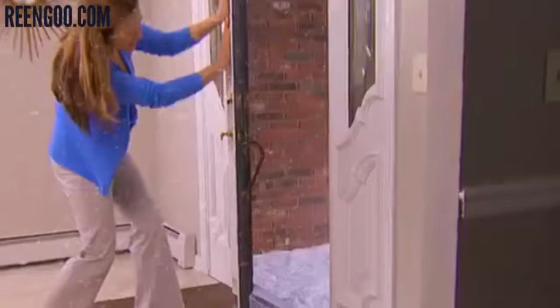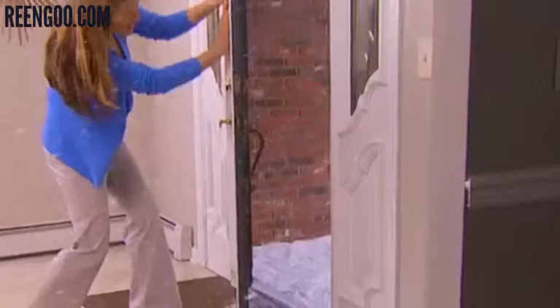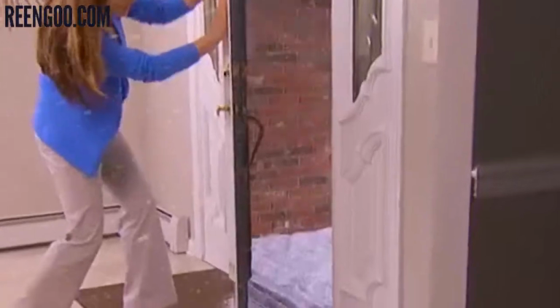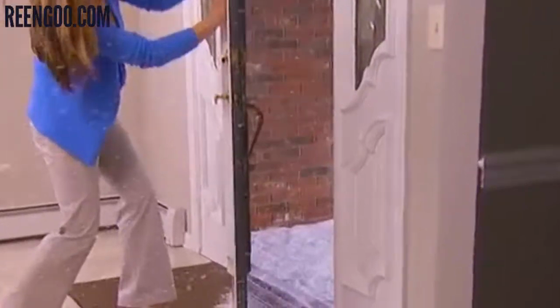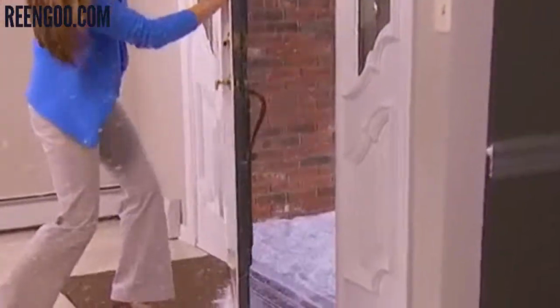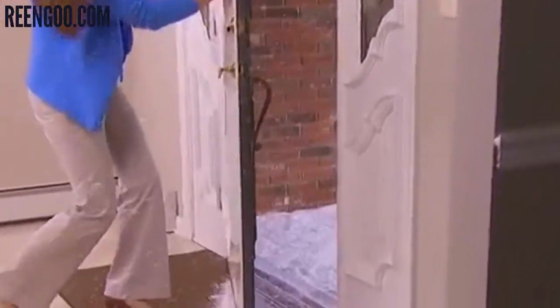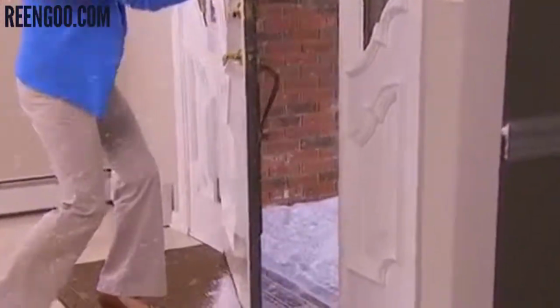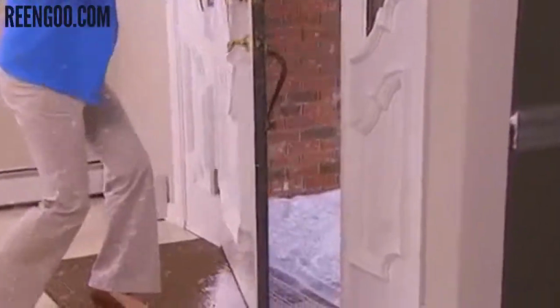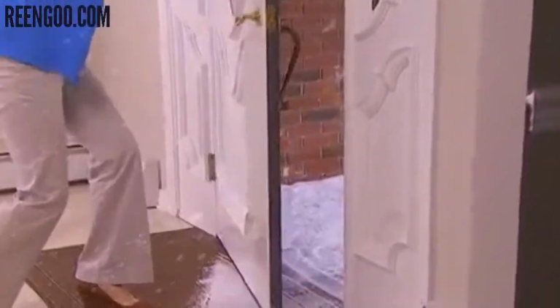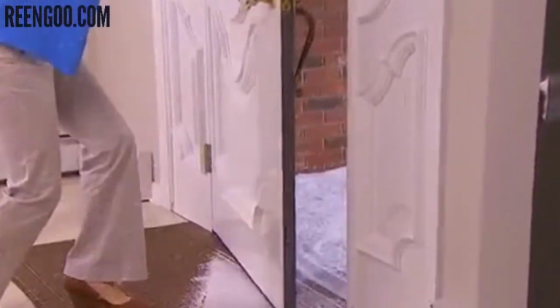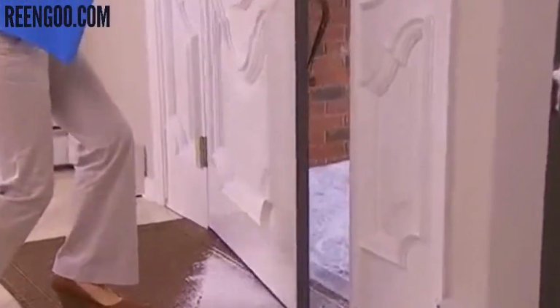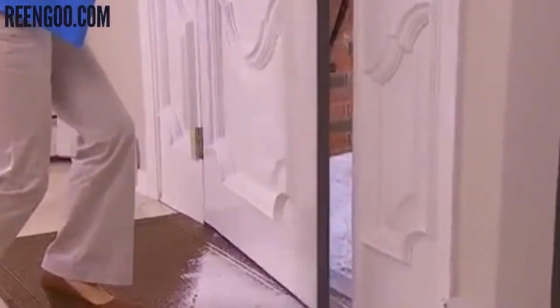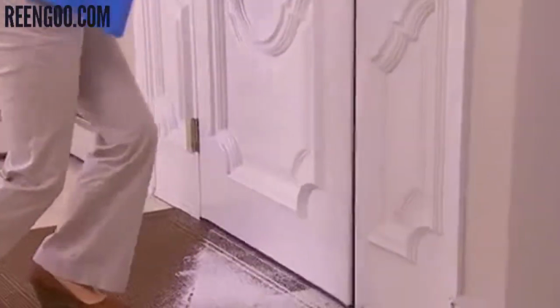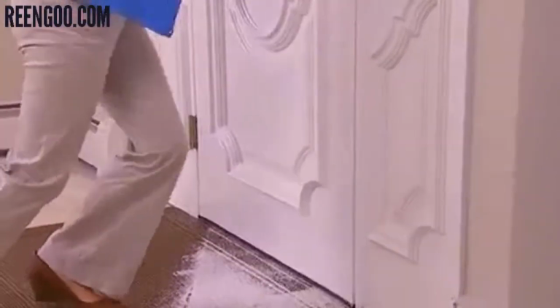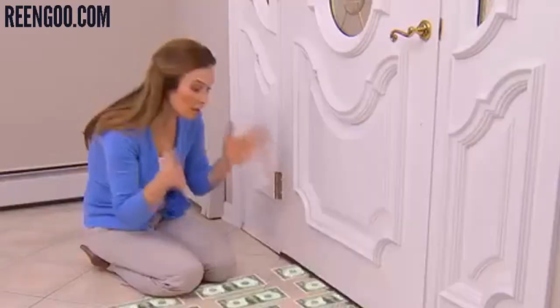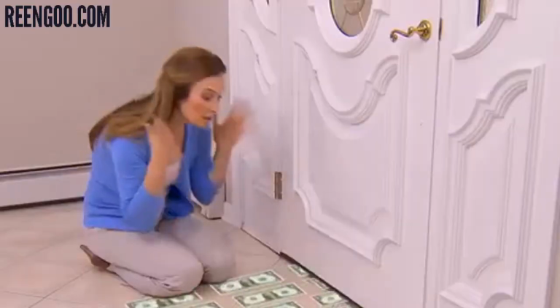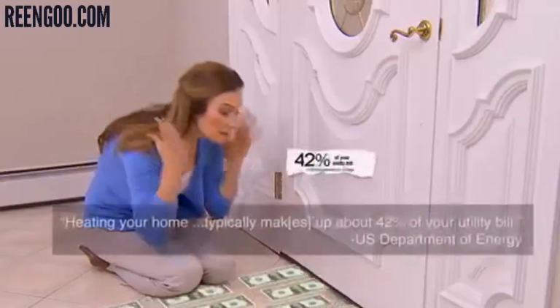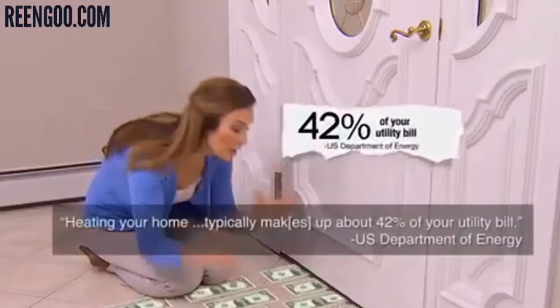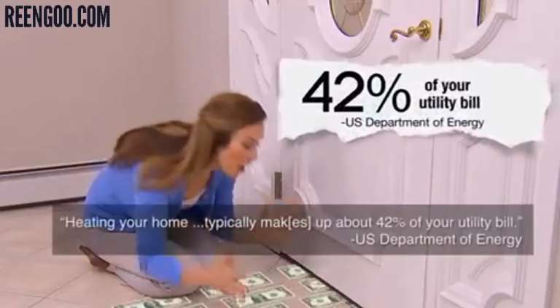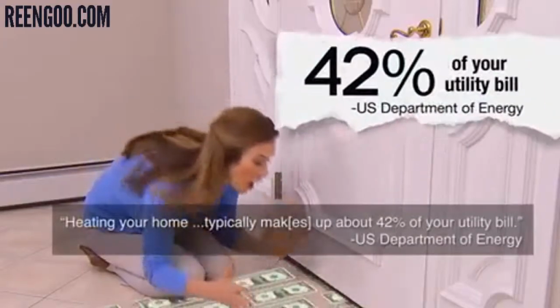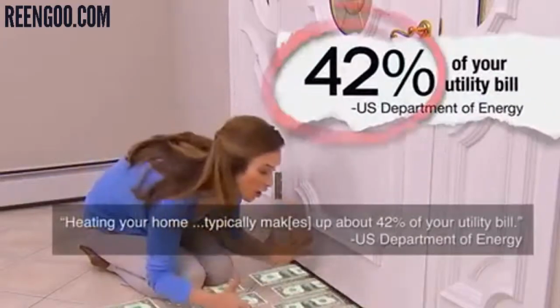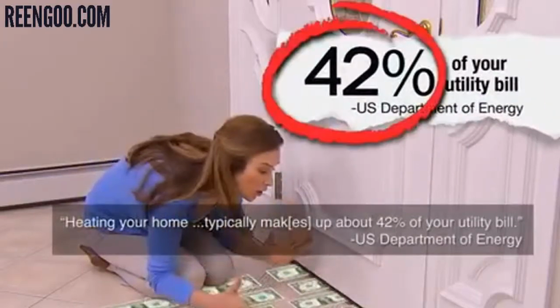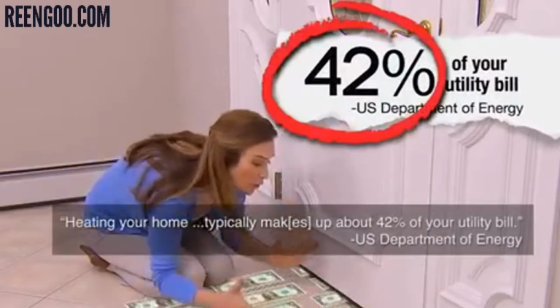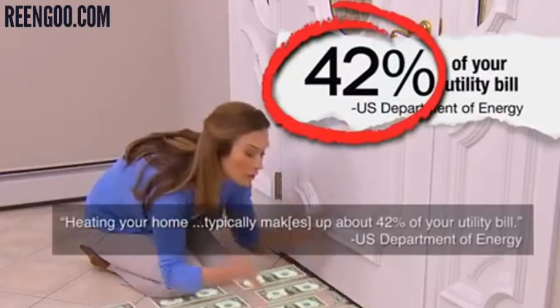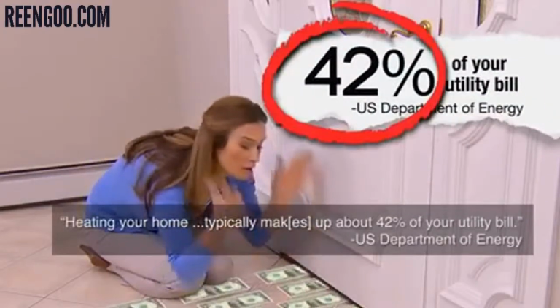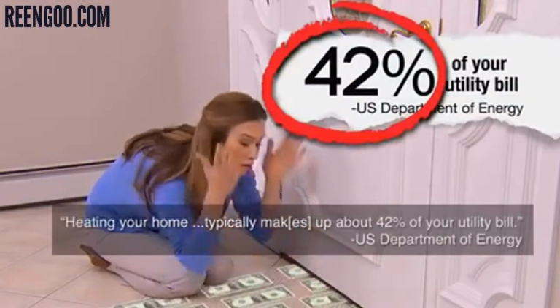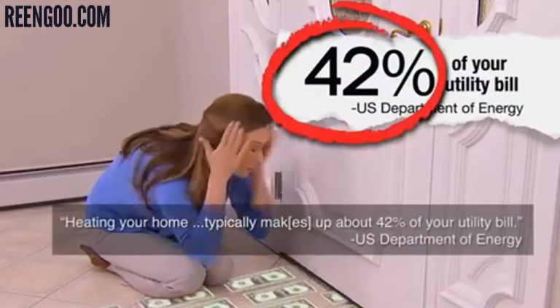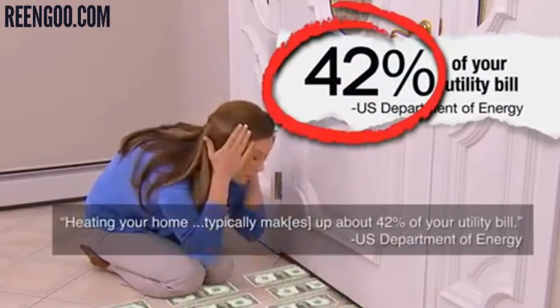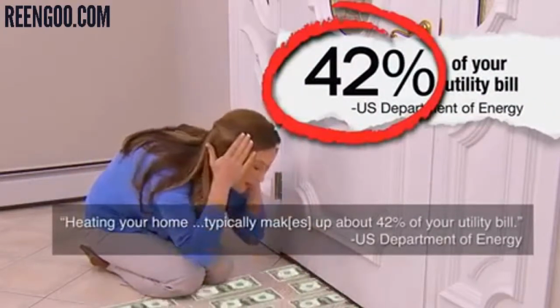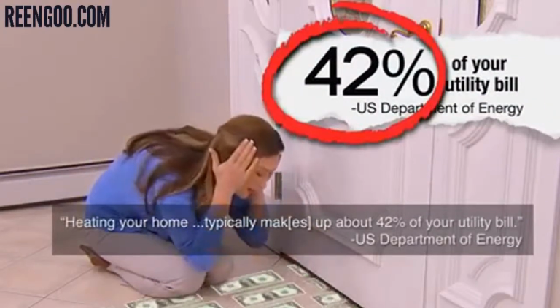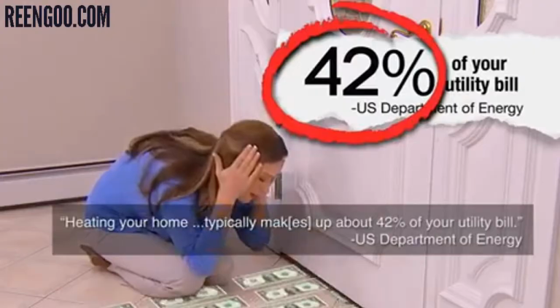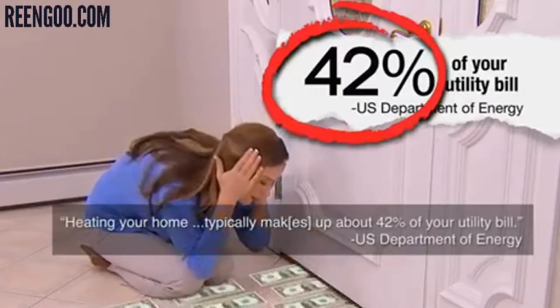Do you end up with drafts from ceiling to floor? Up to 42% of your heating bill flies out the door.